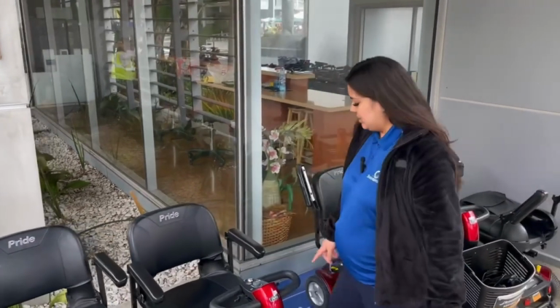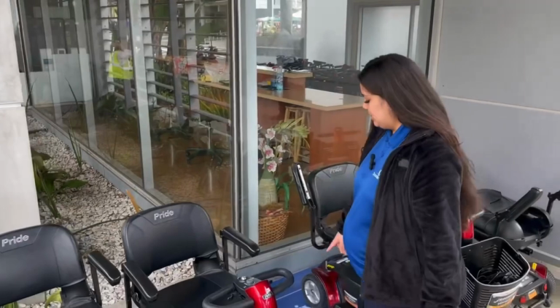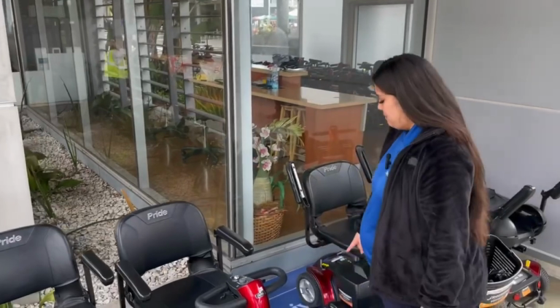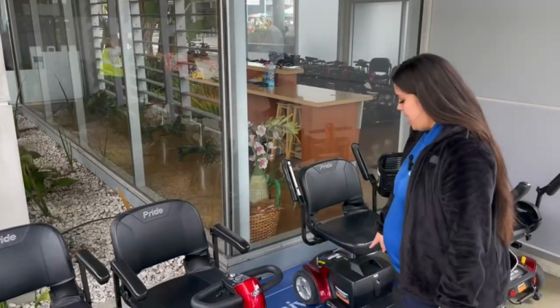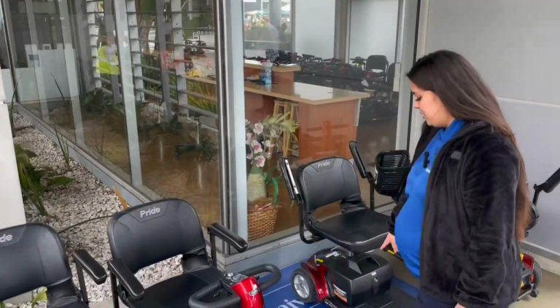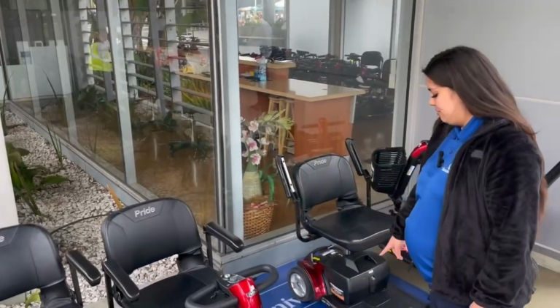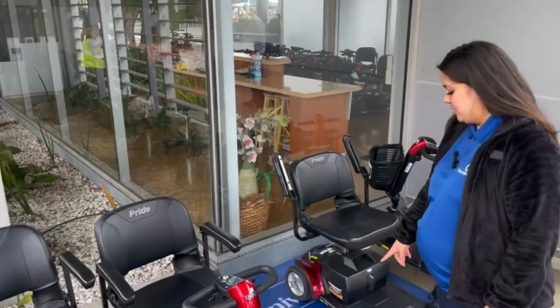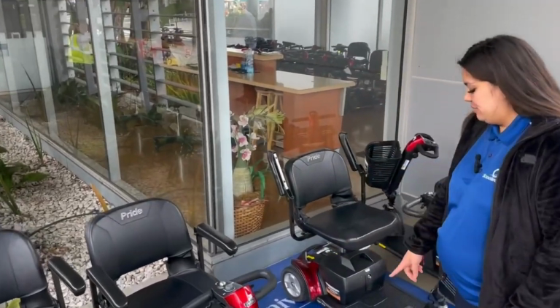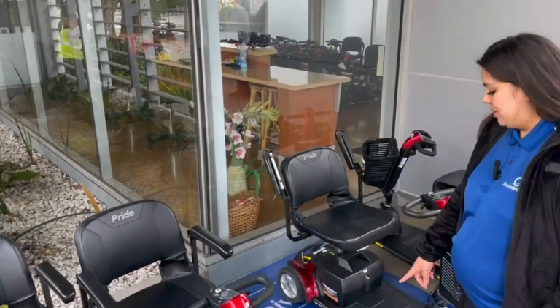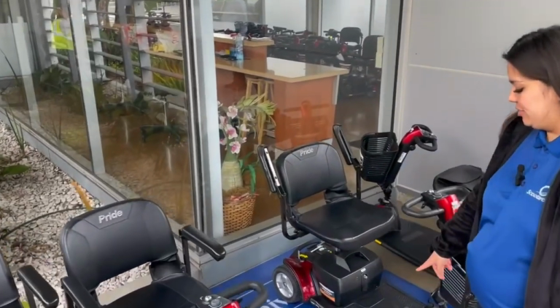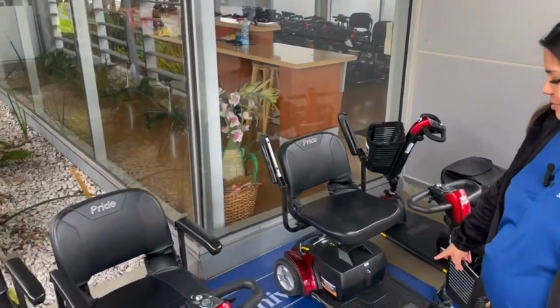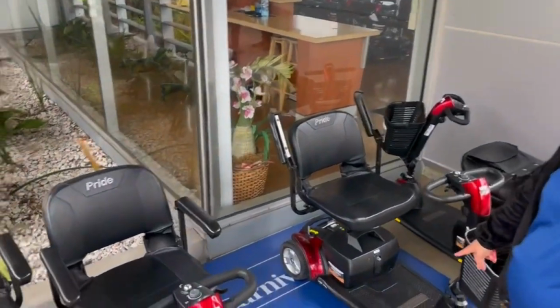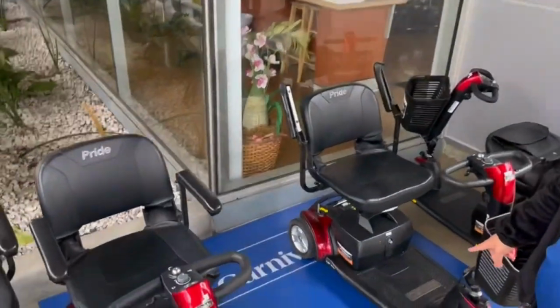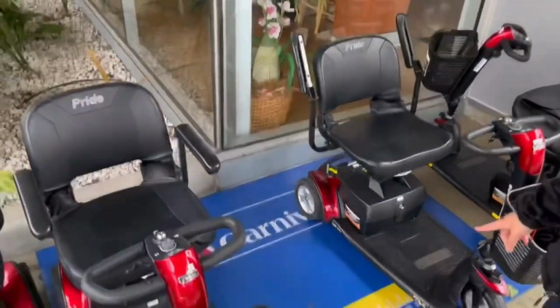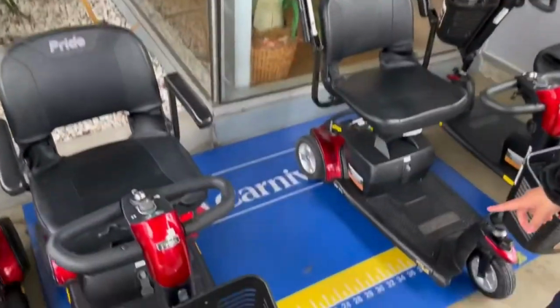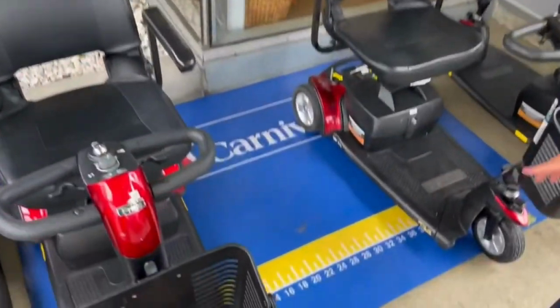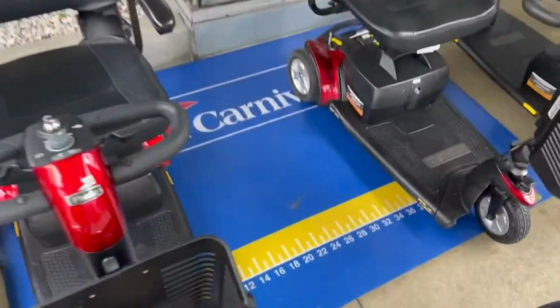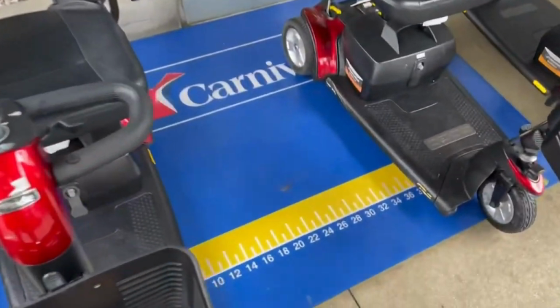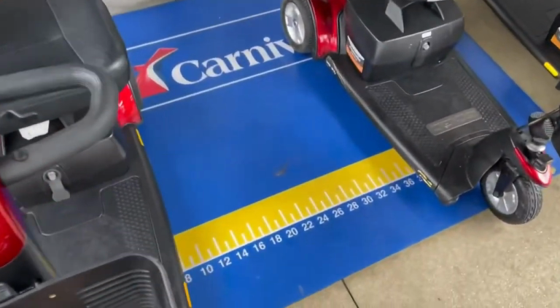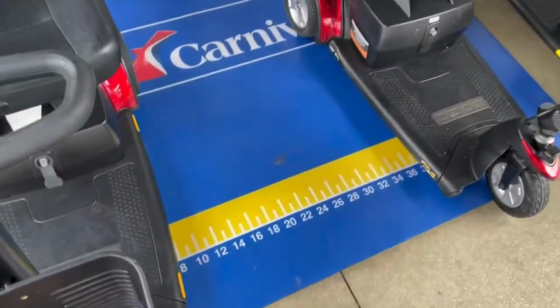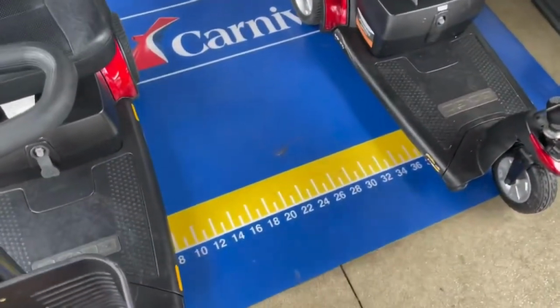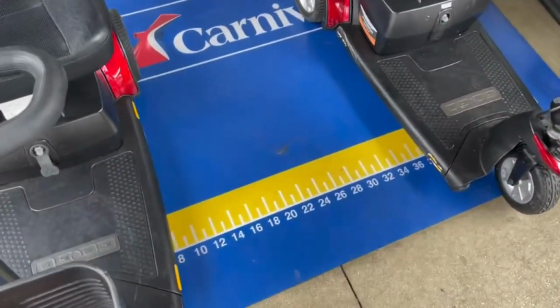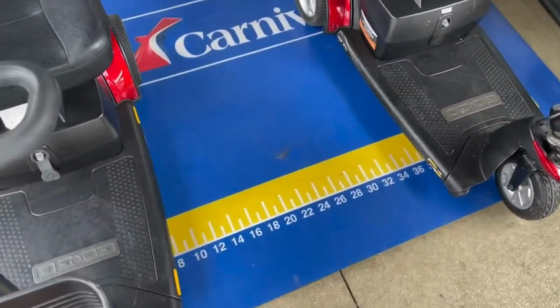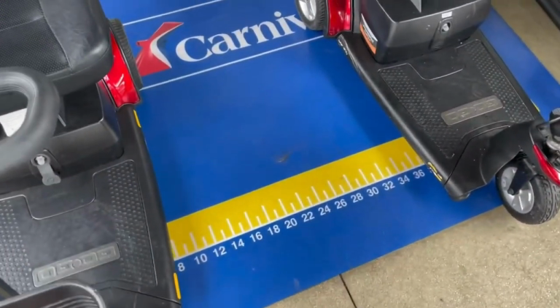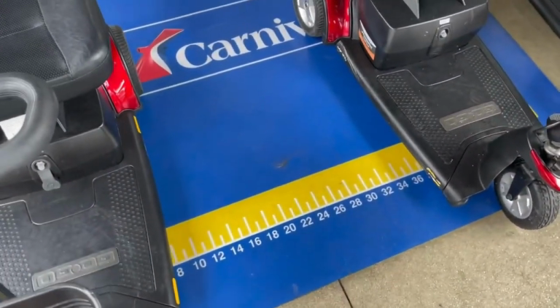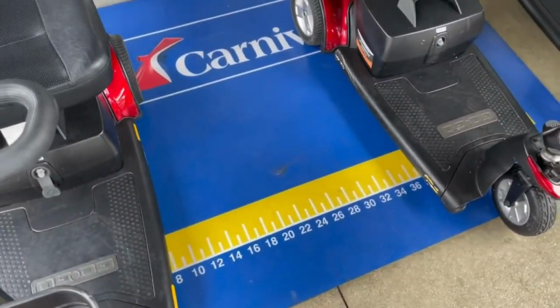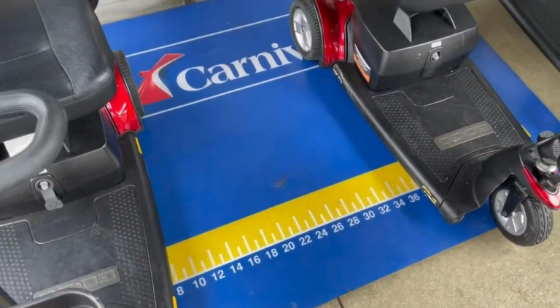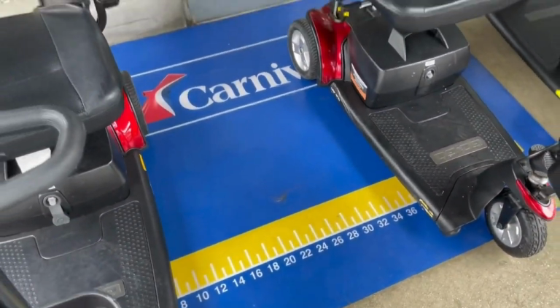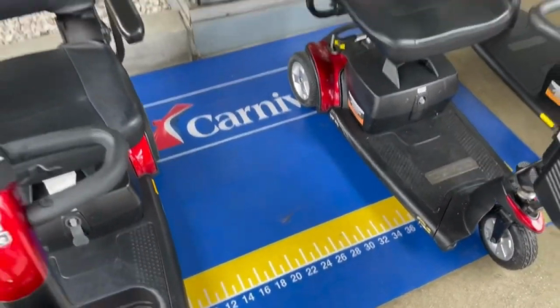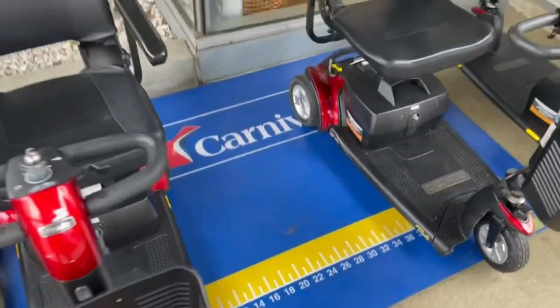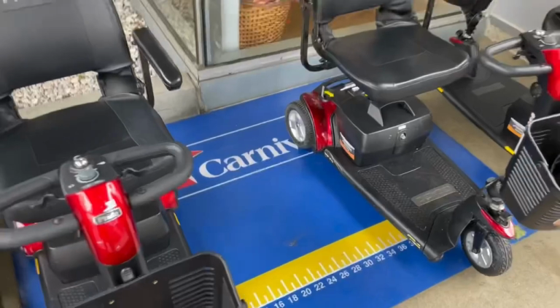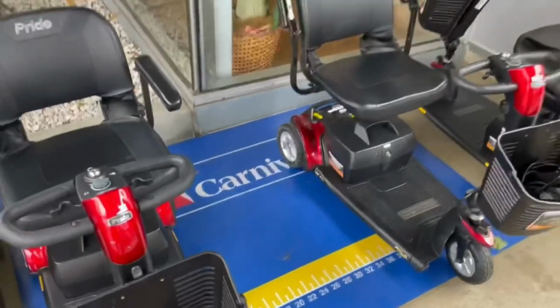This is the mat that we actually measure them on — it's kind of covered right now.